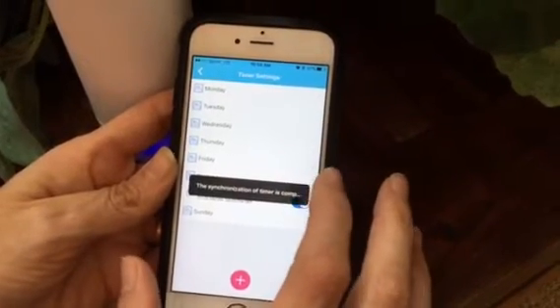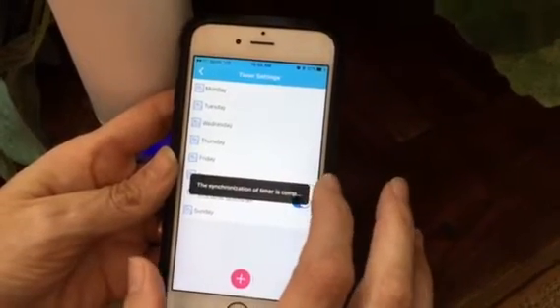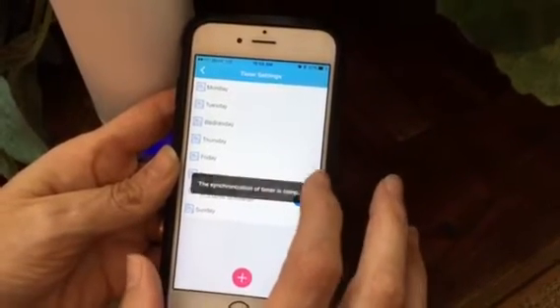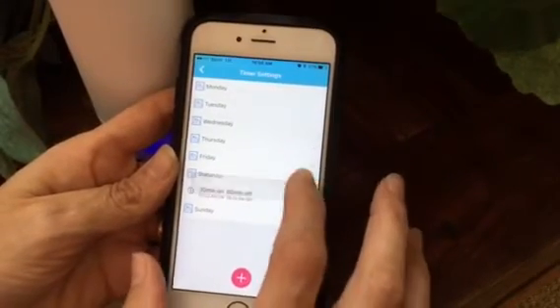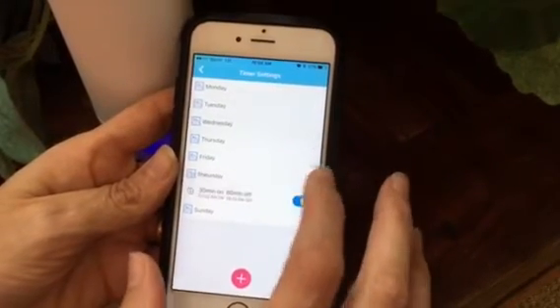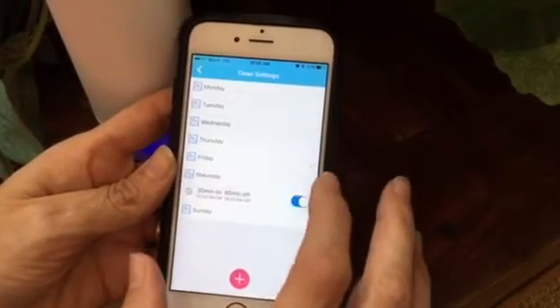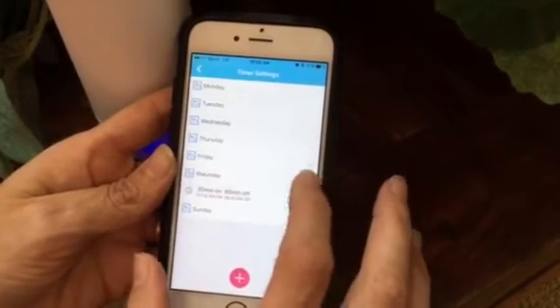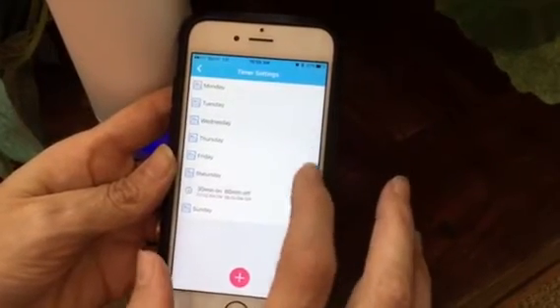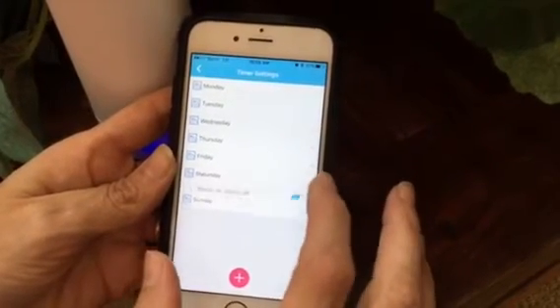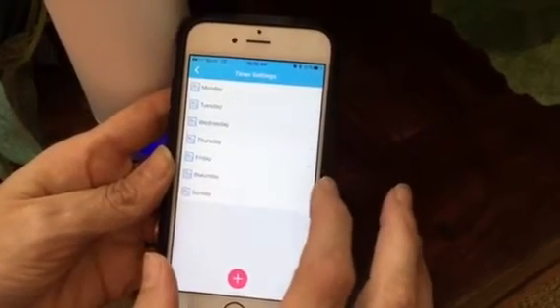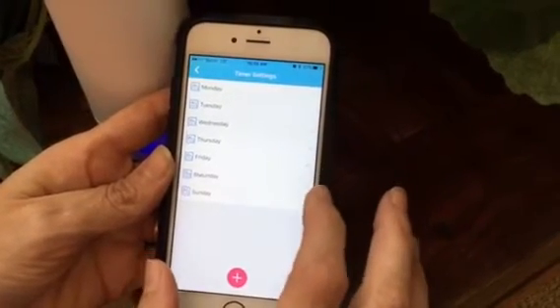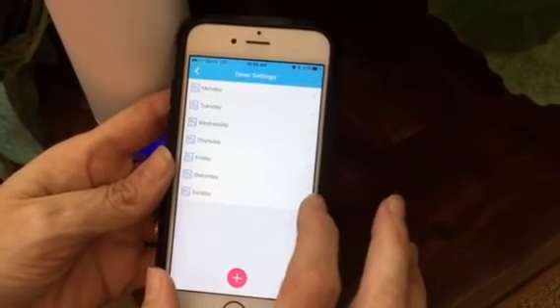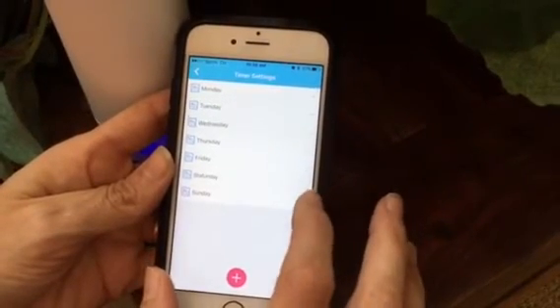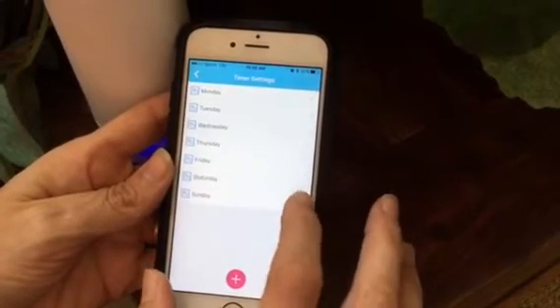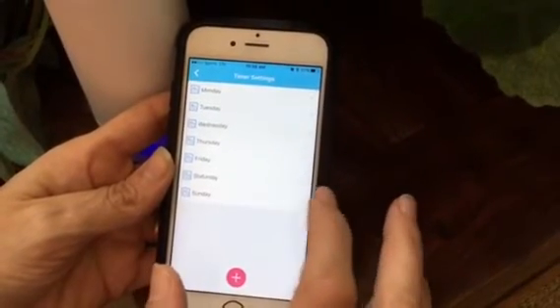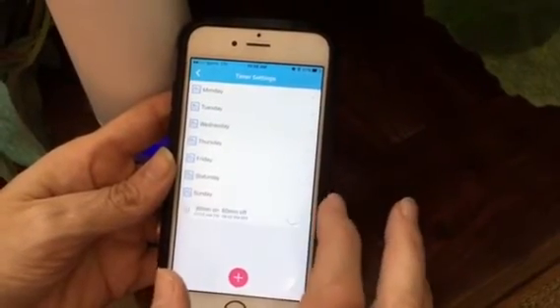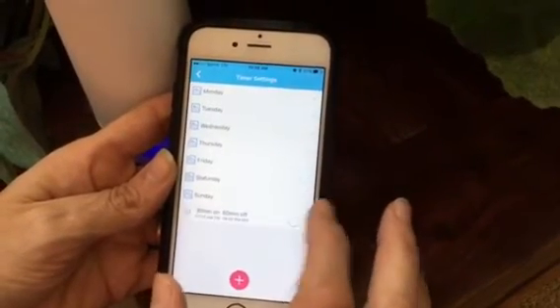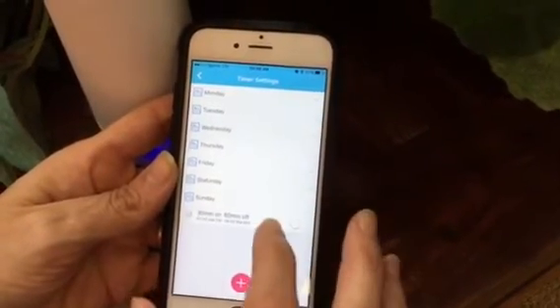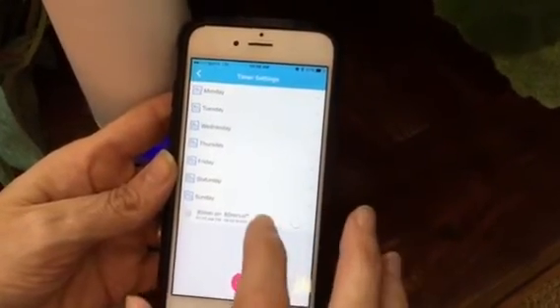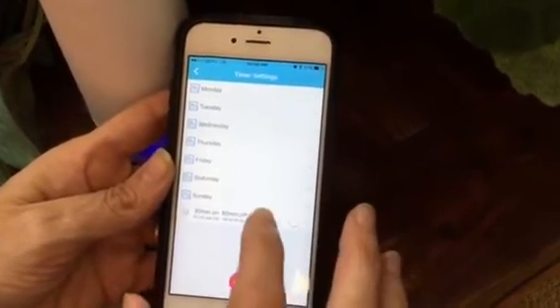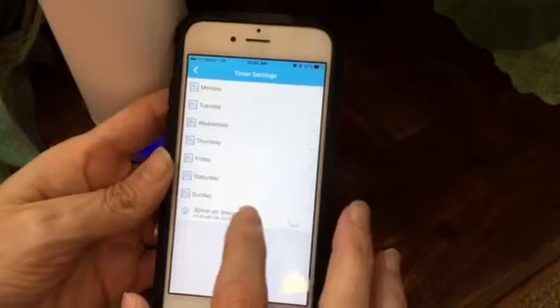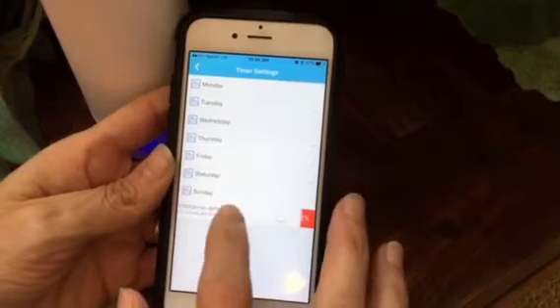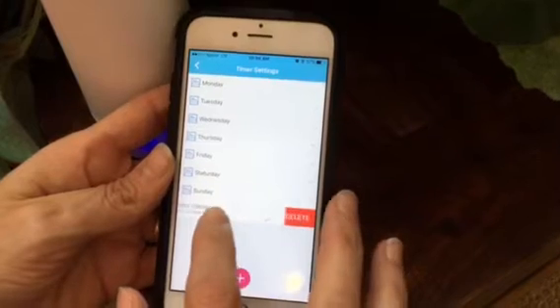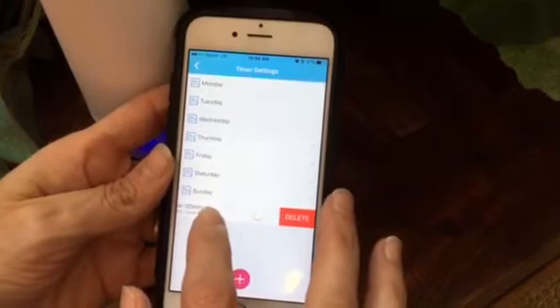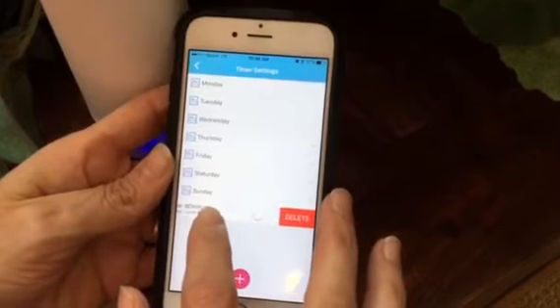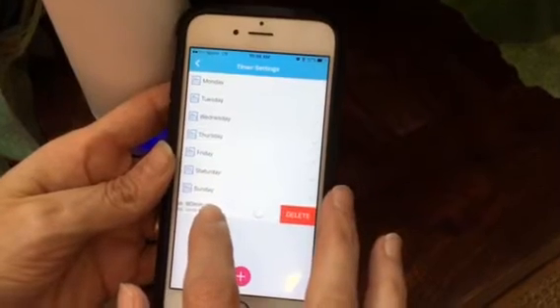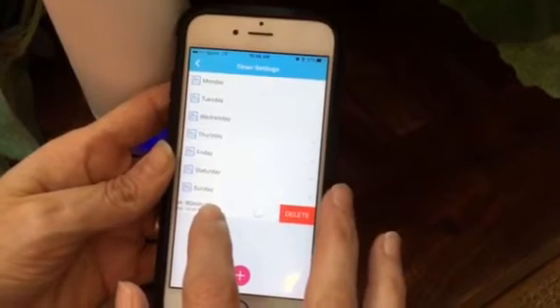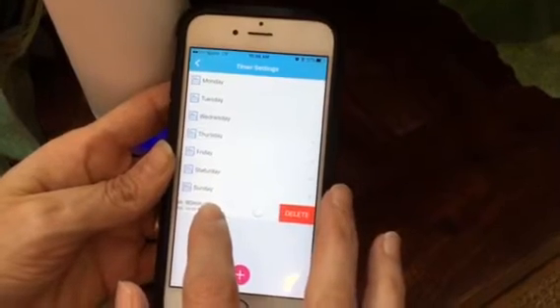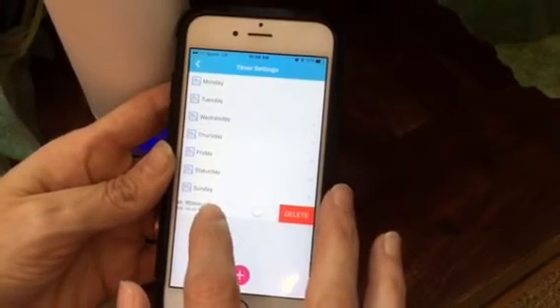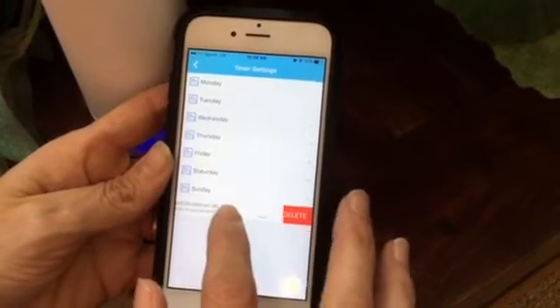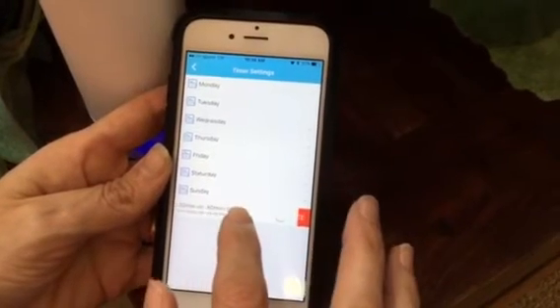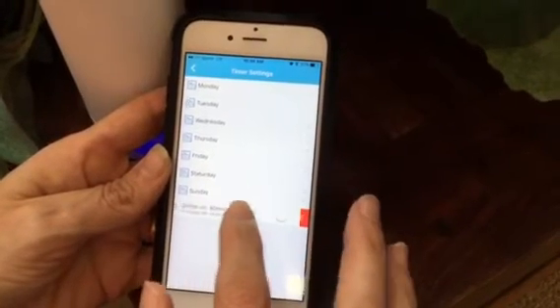Now if you want to change your timer, you can always slide like this and click Delete.